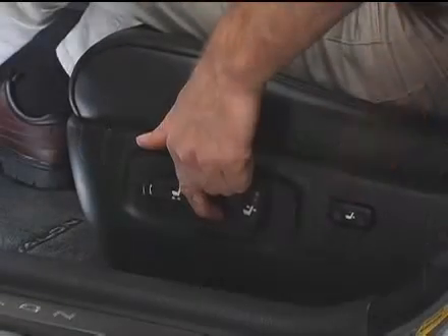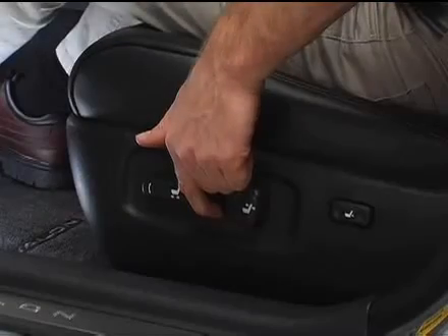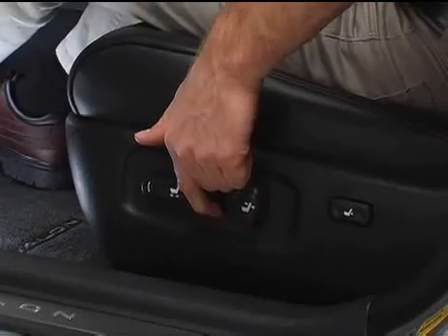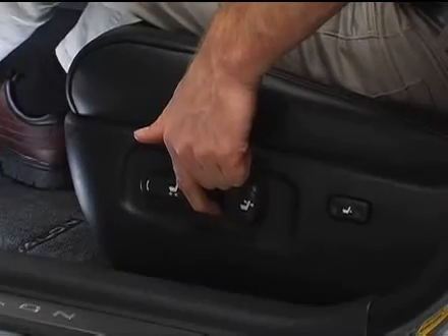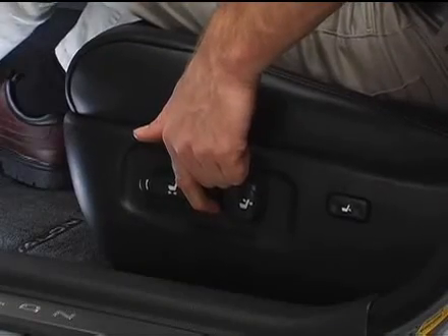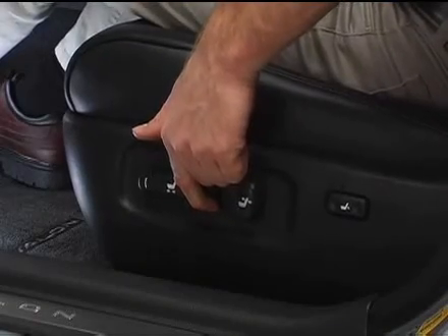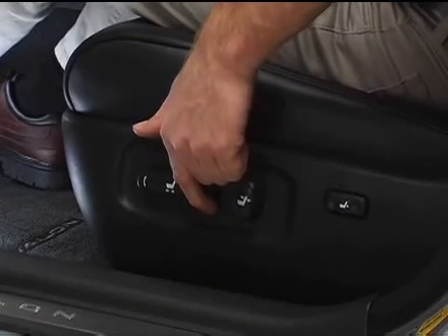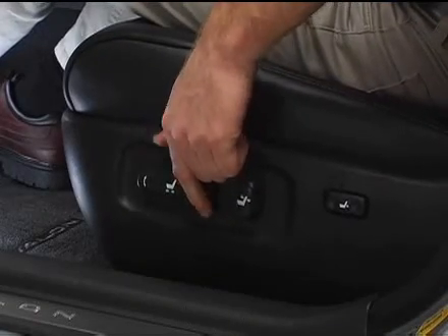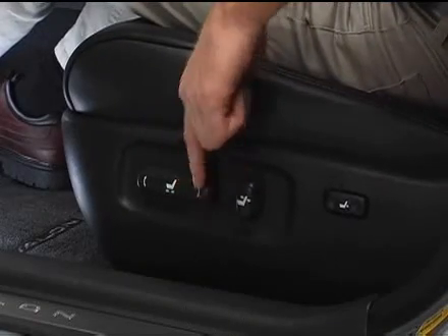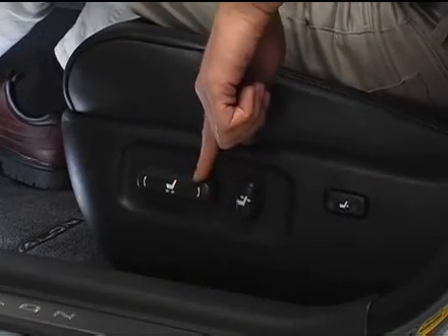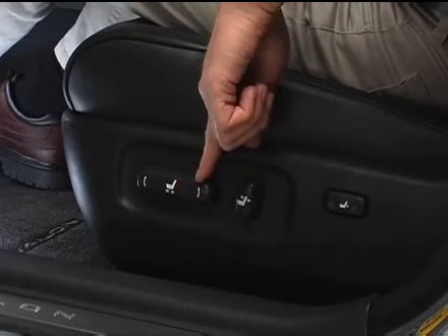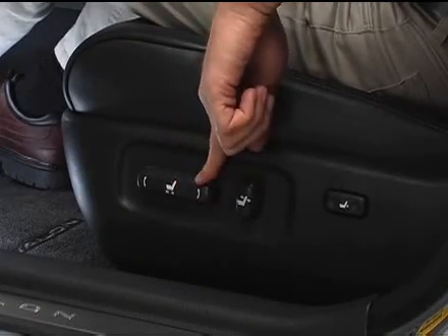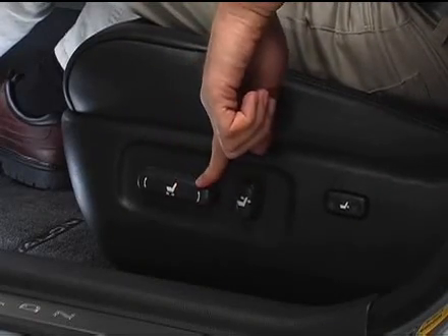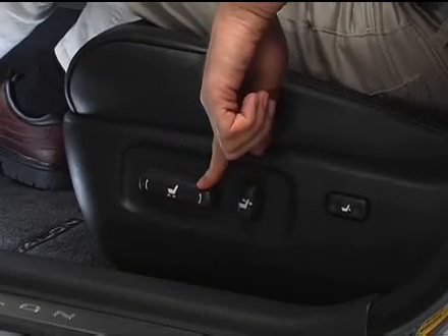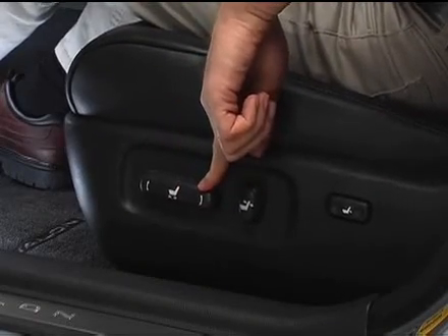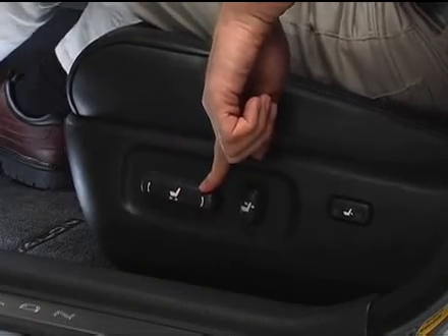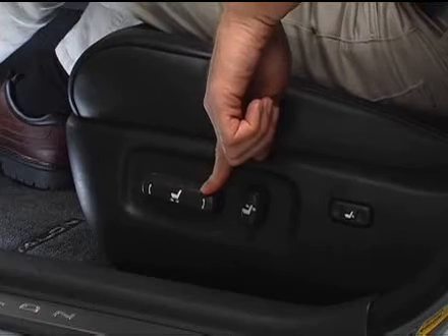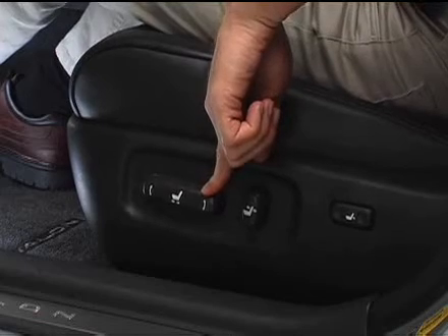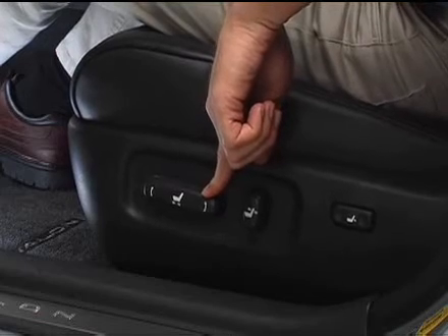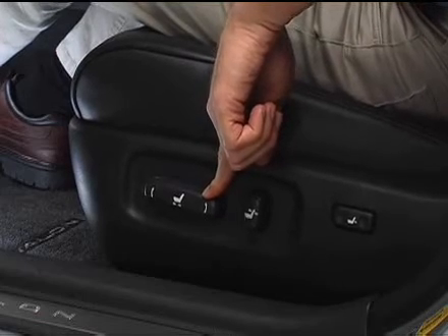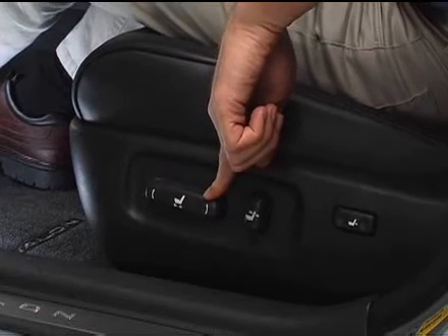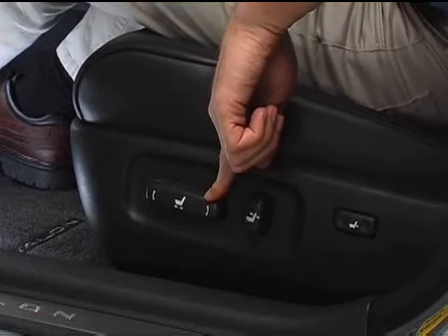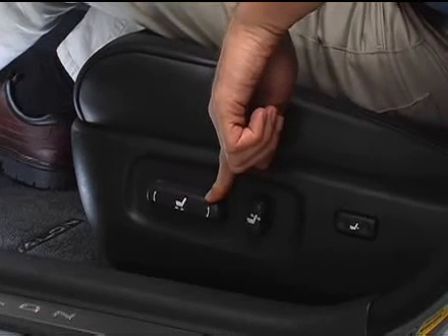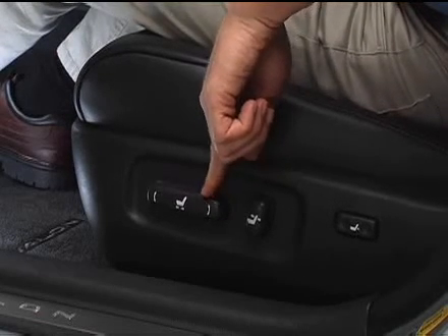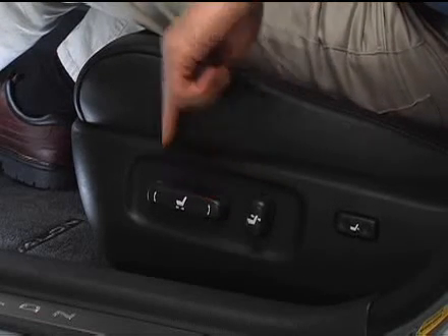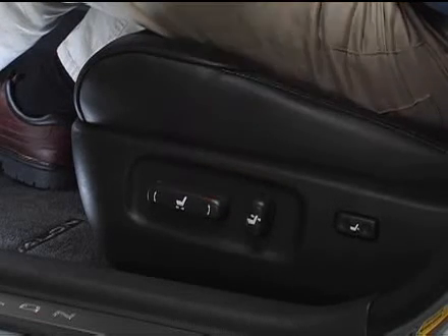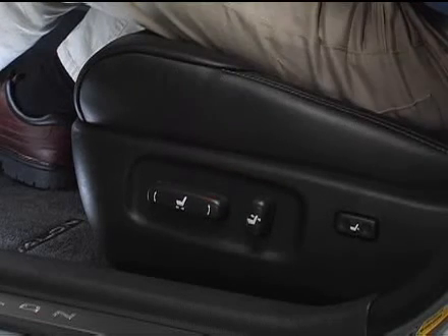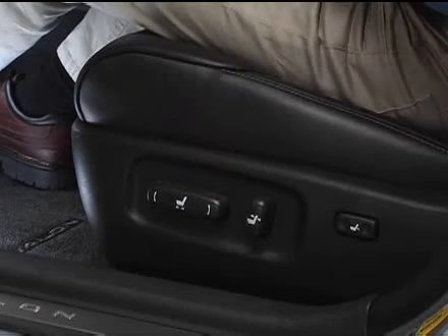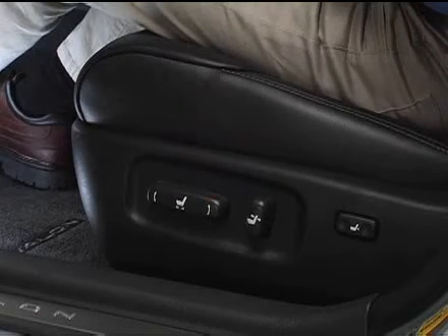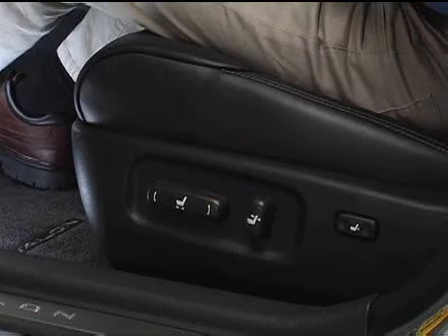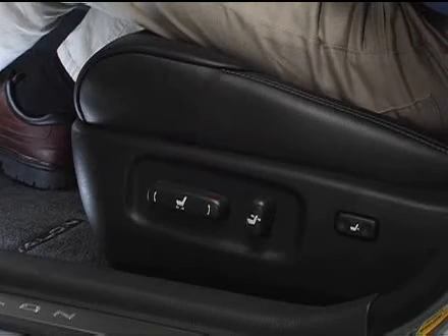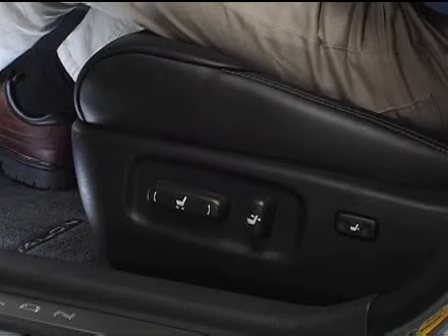To move the rear portion of the driver's seat cushion up or down, move the rear of the control switch up or down. Once you've reached the desired position, release the switch.